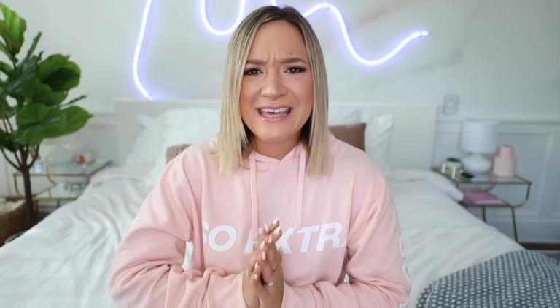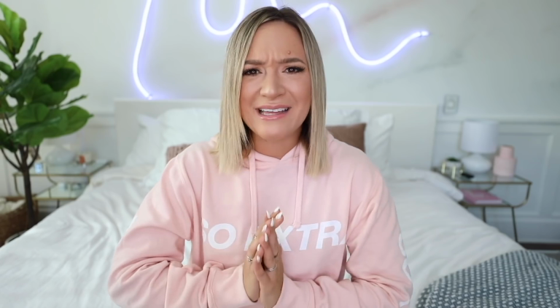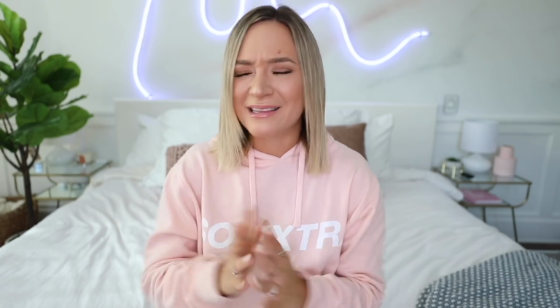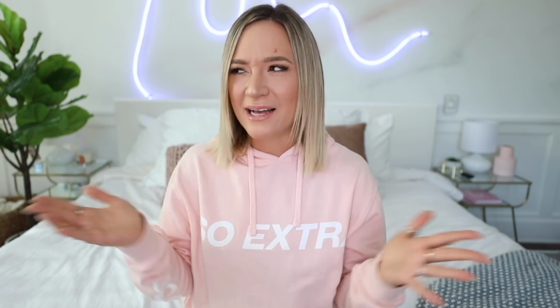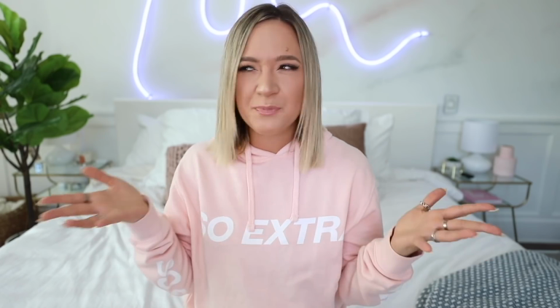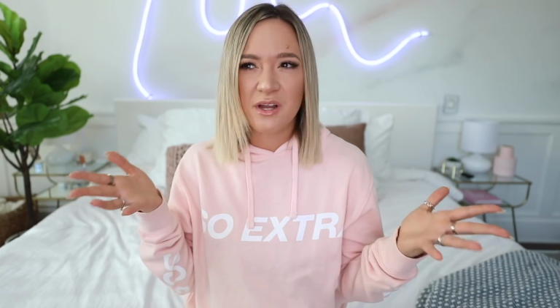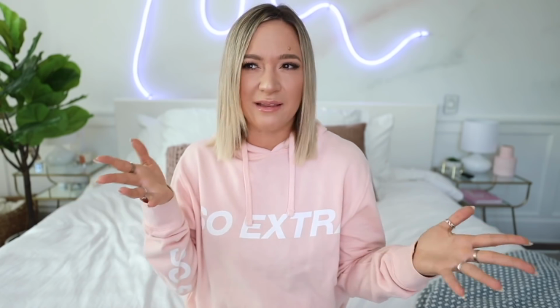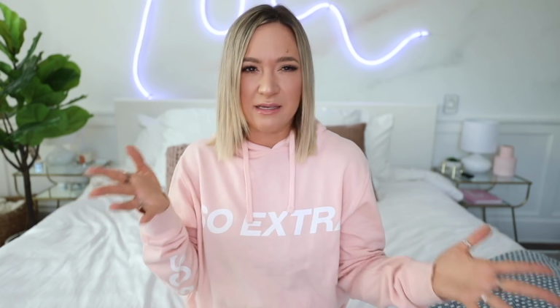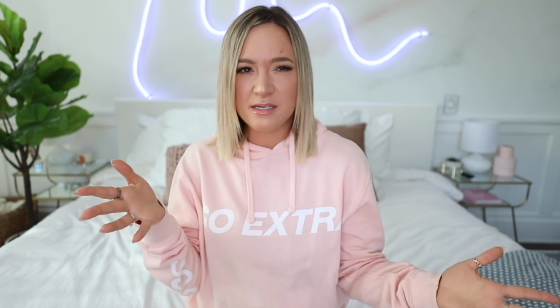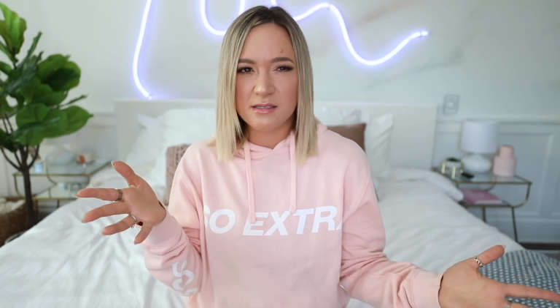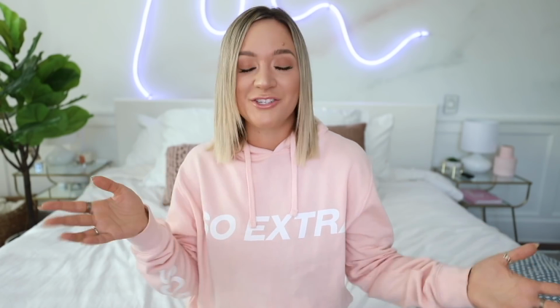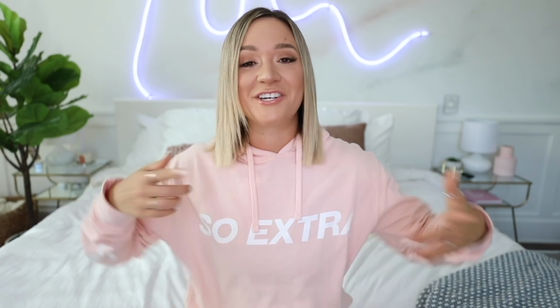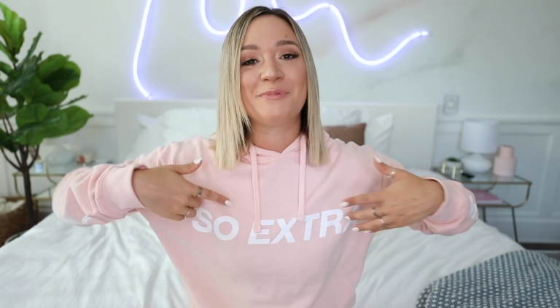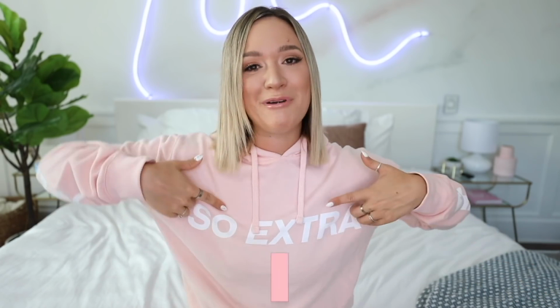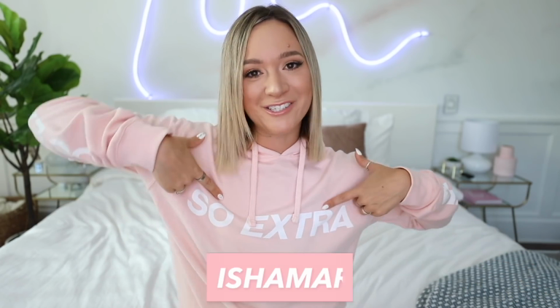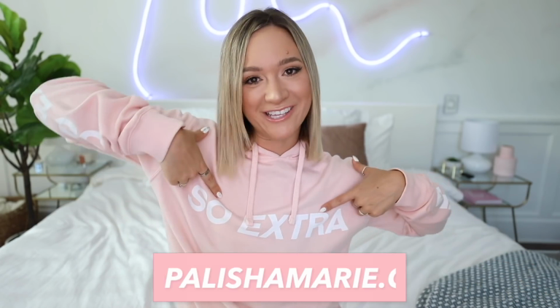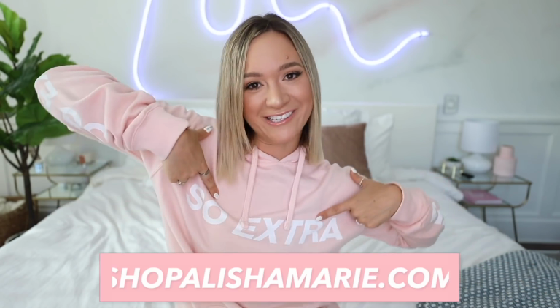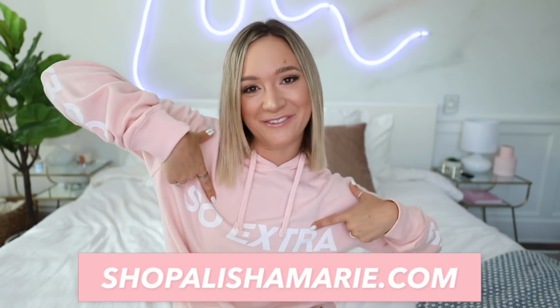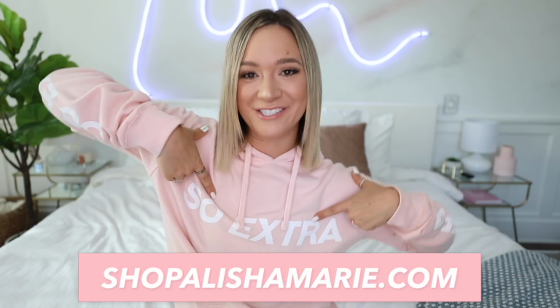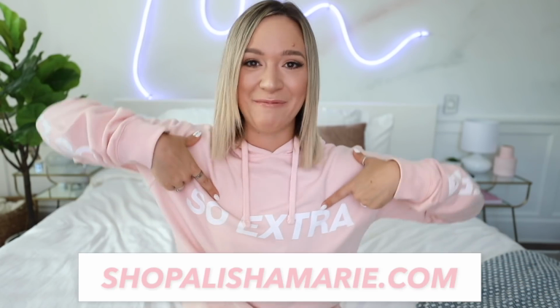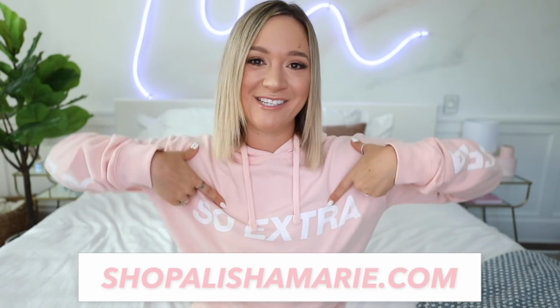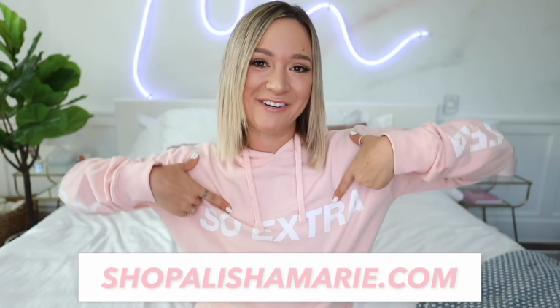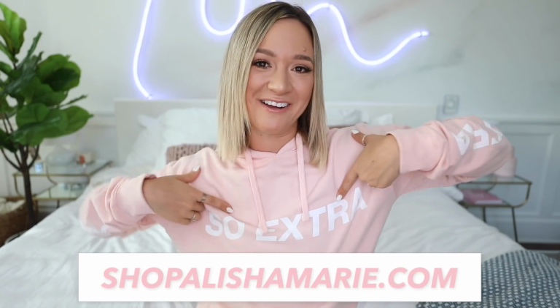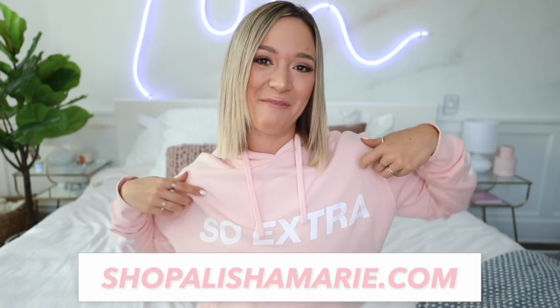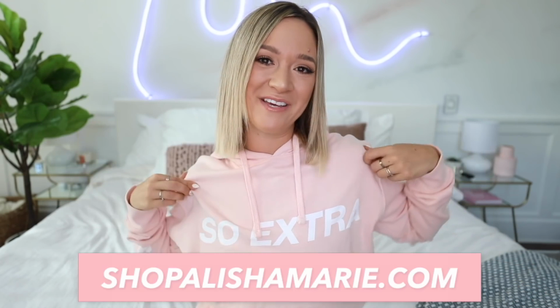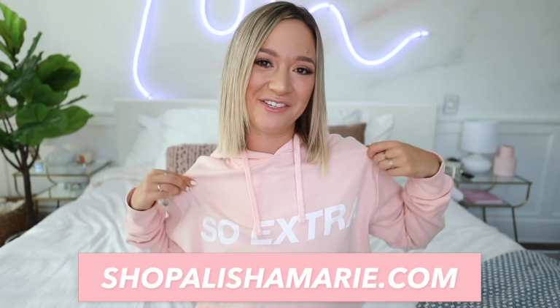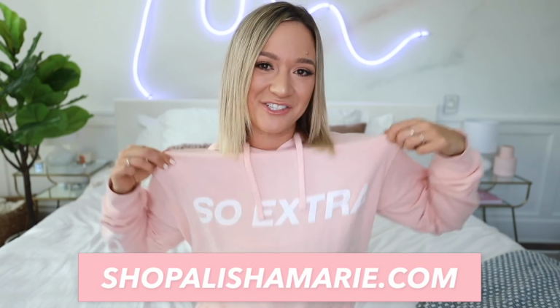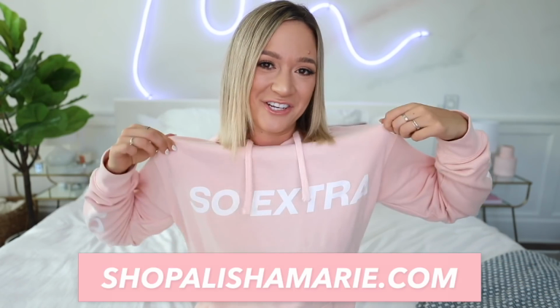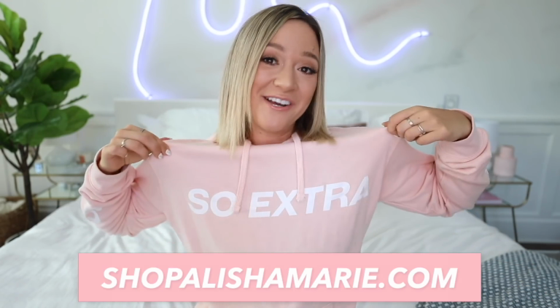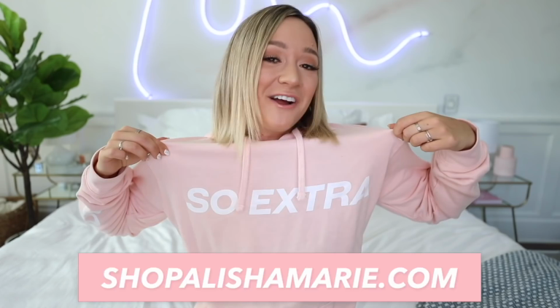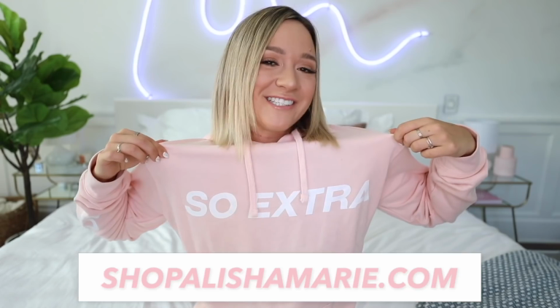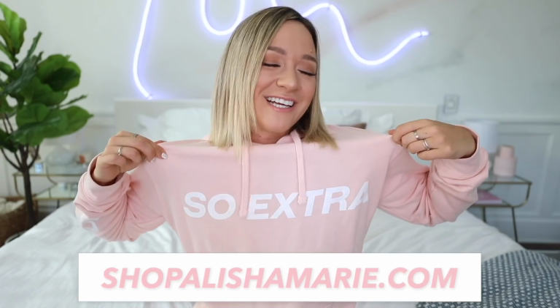Last but not least, you guys should buy my merch — link in the description, shop.feliciumi.com. Pink and extra hoodies are on sale.